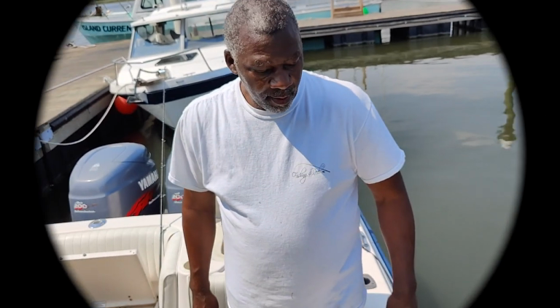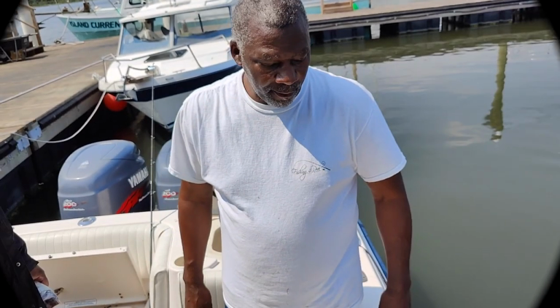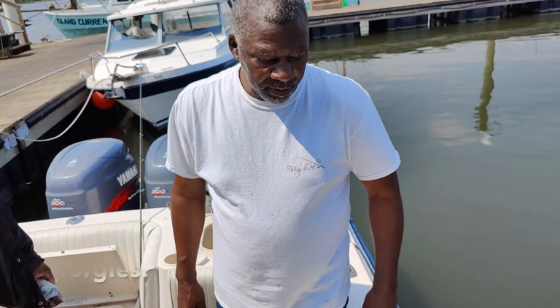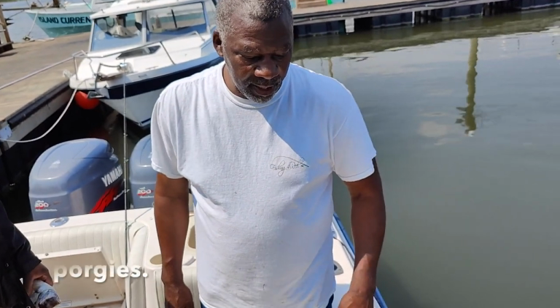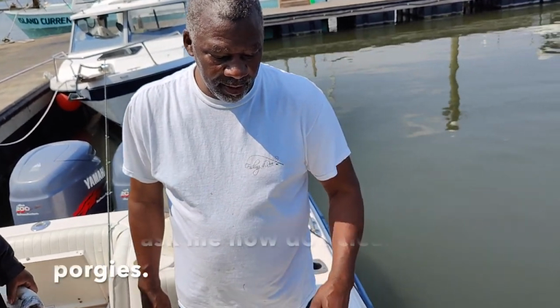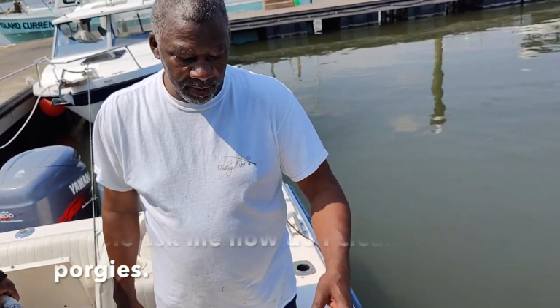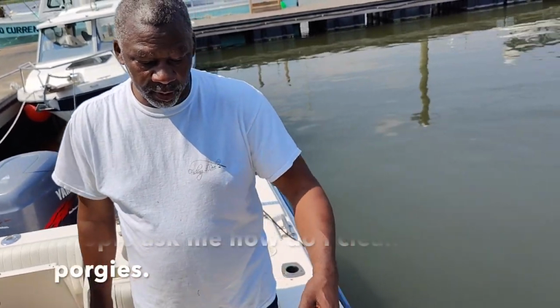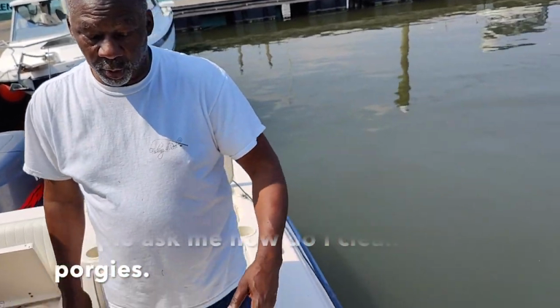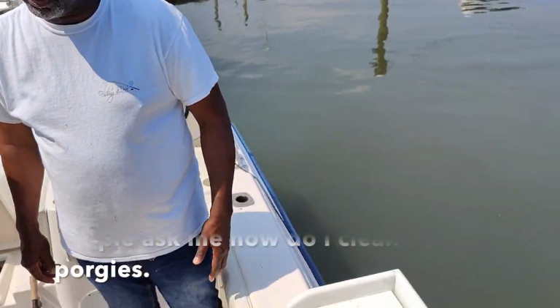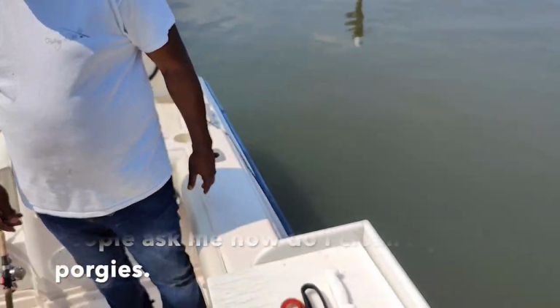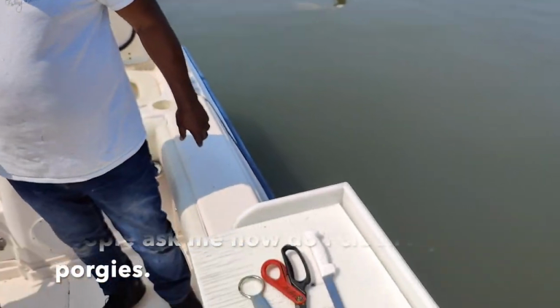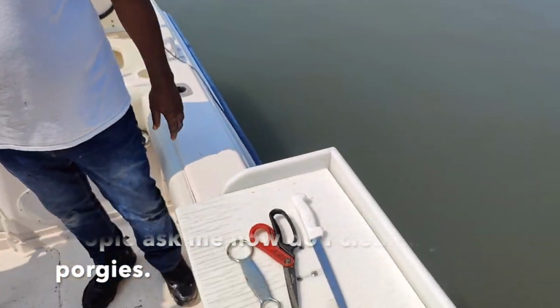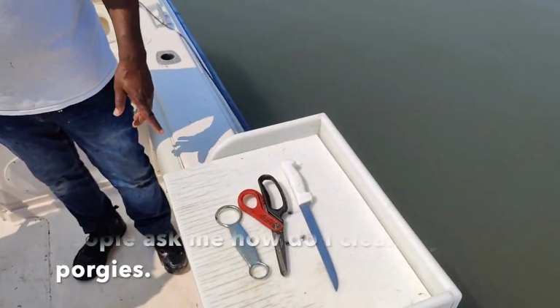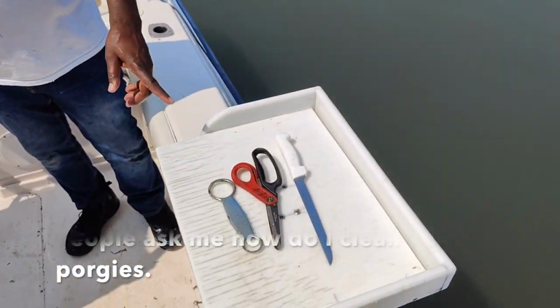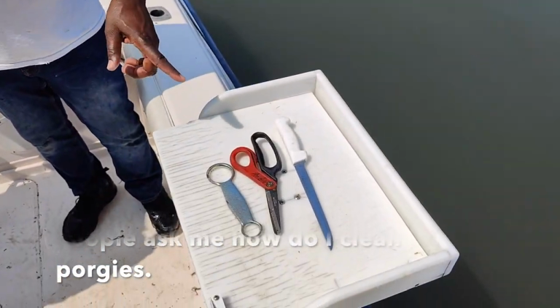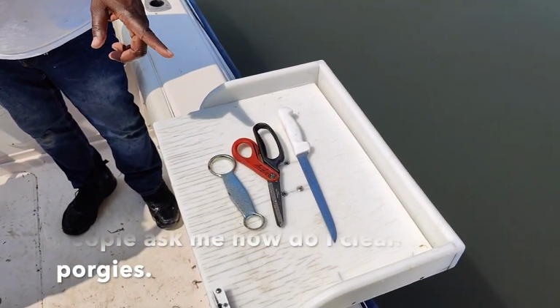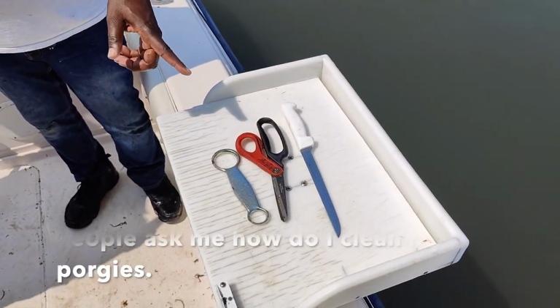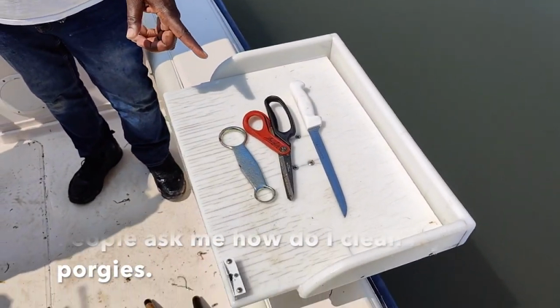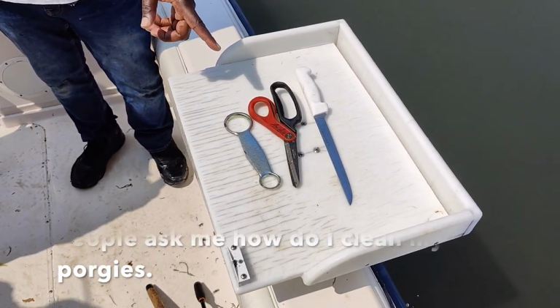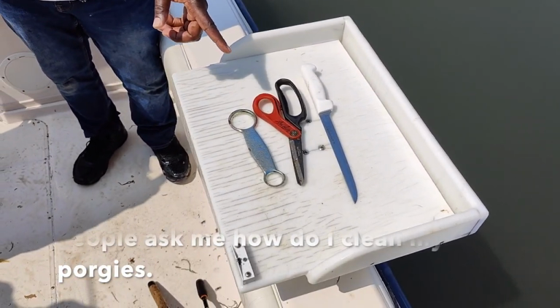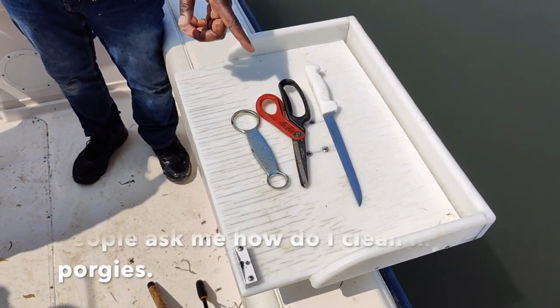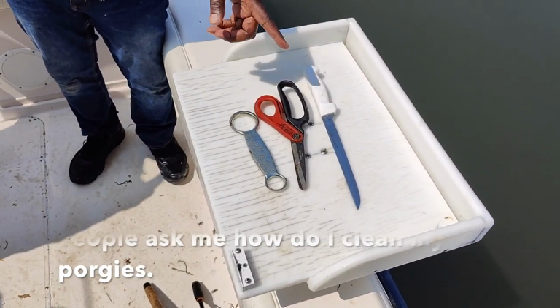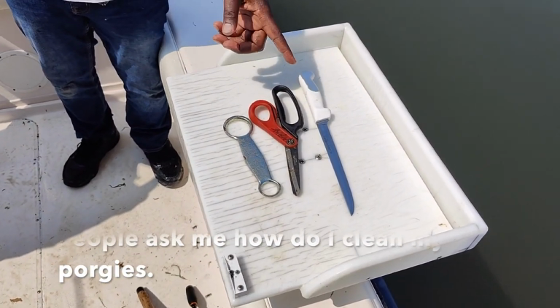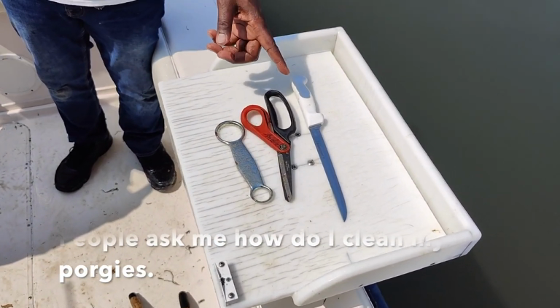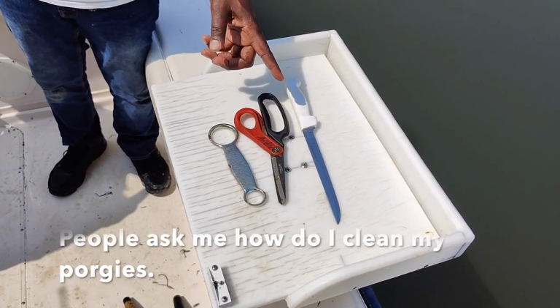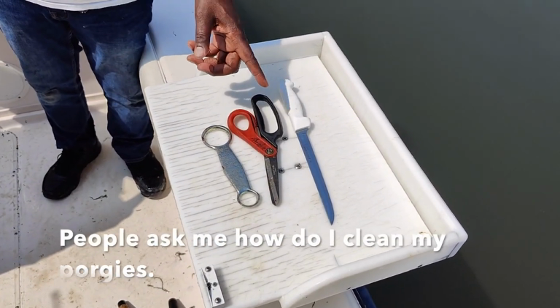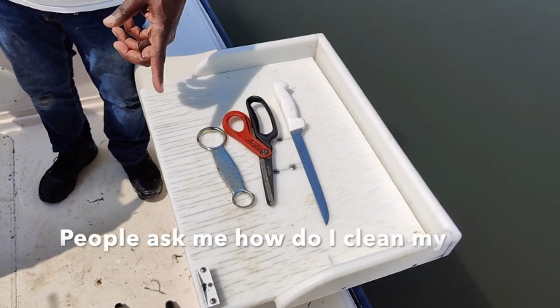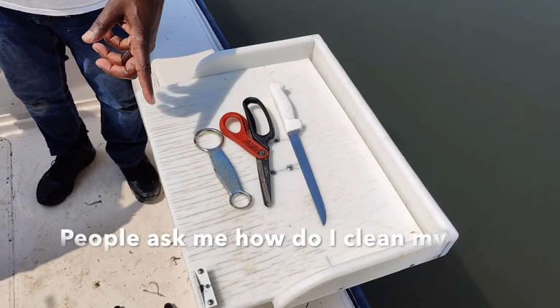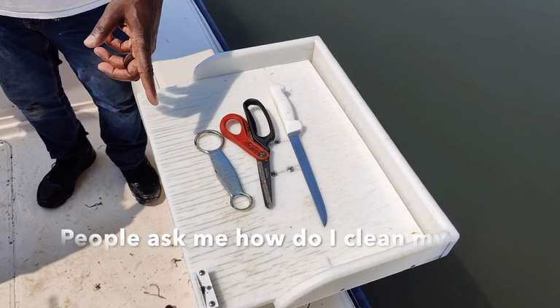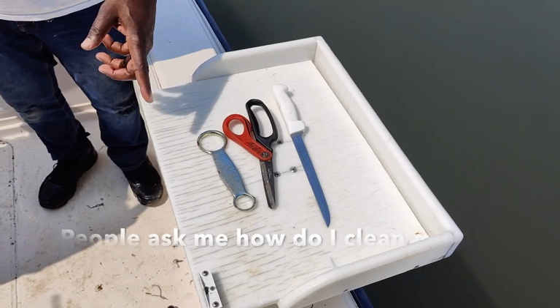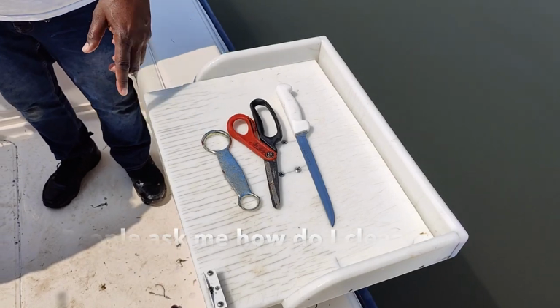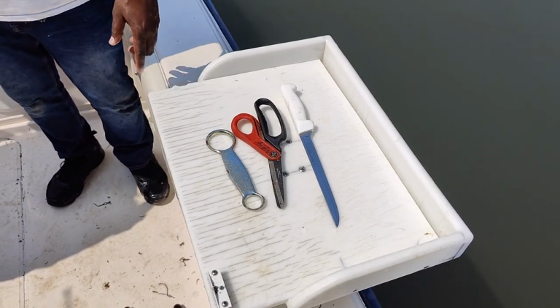First thing, these are the tools that you're going to need: a scissor, a knife, and a fish scale.